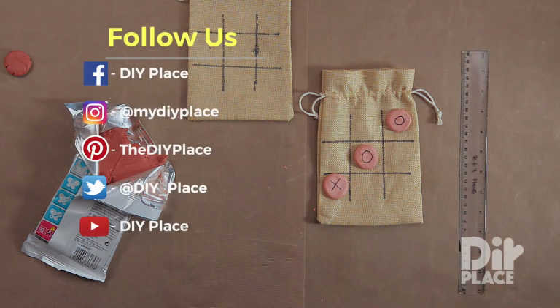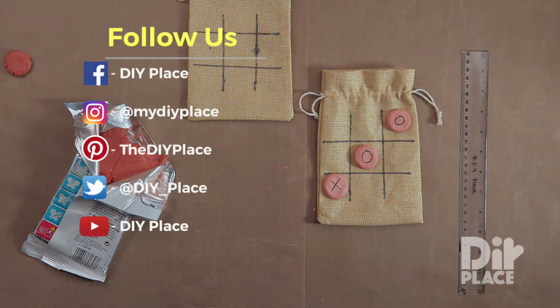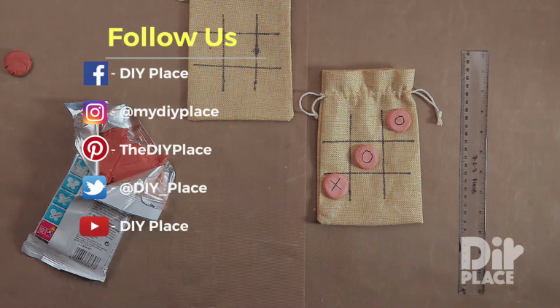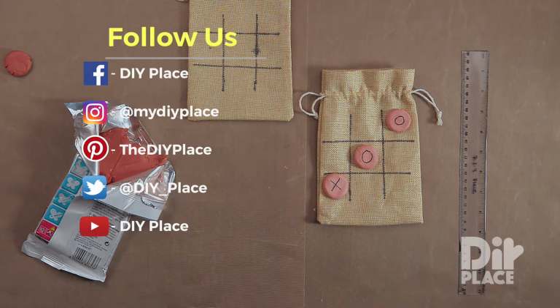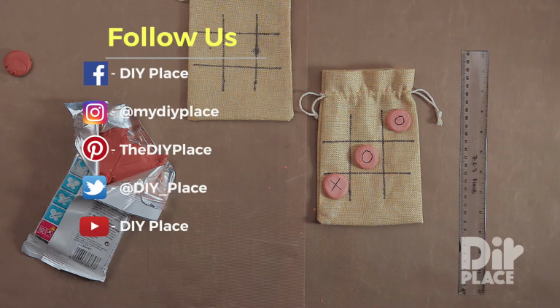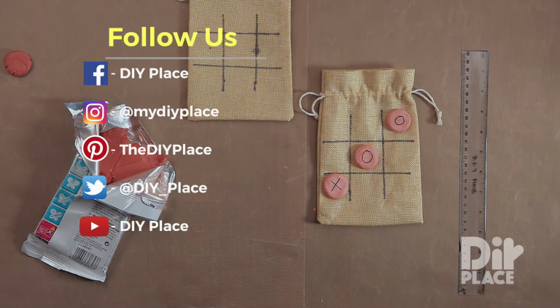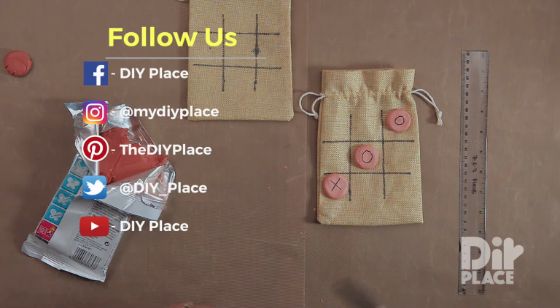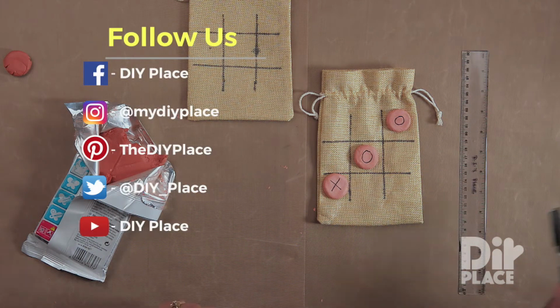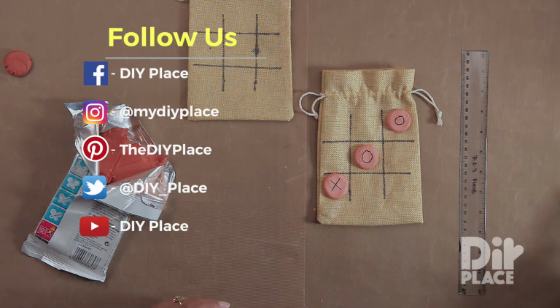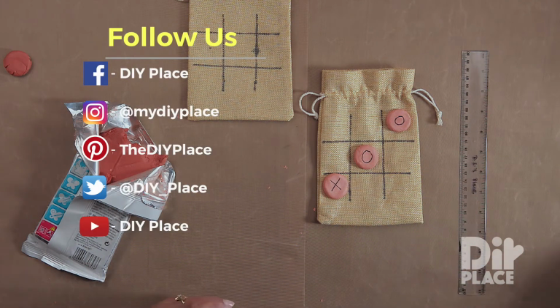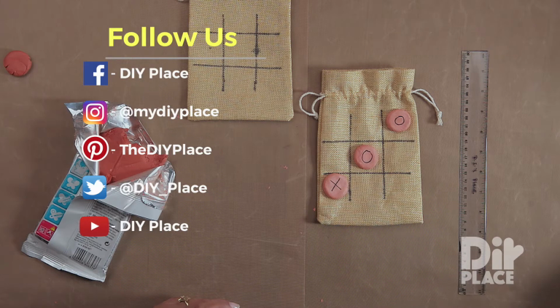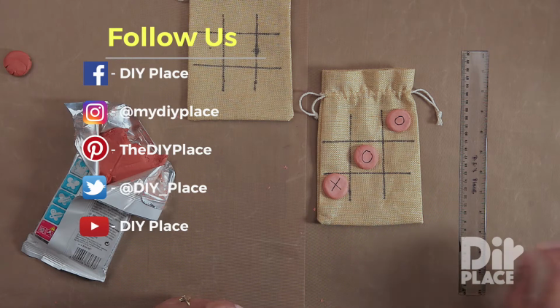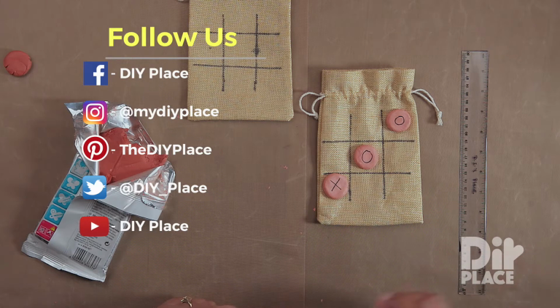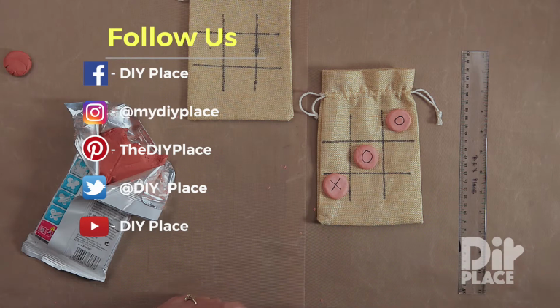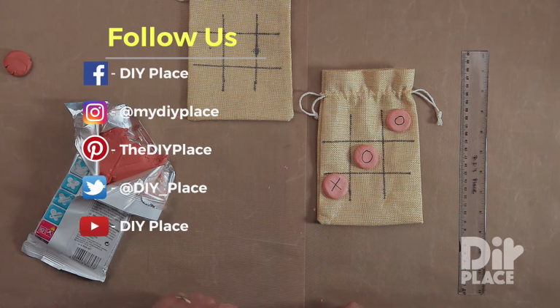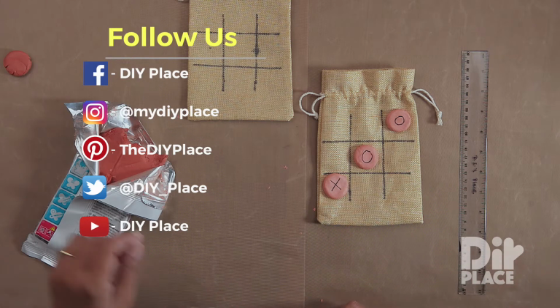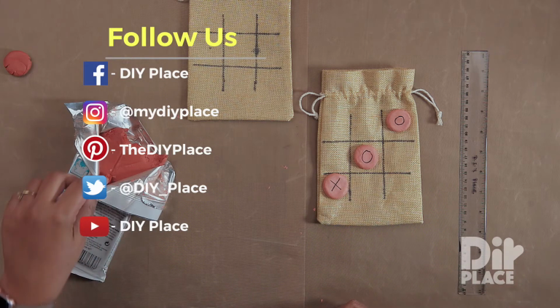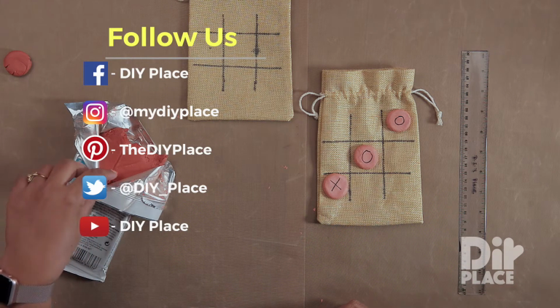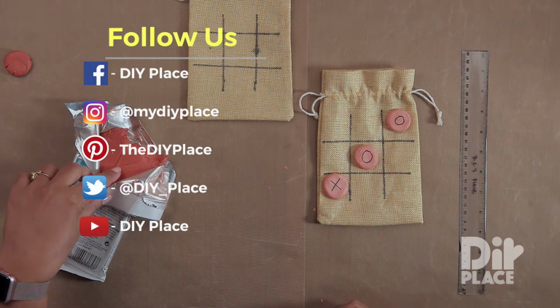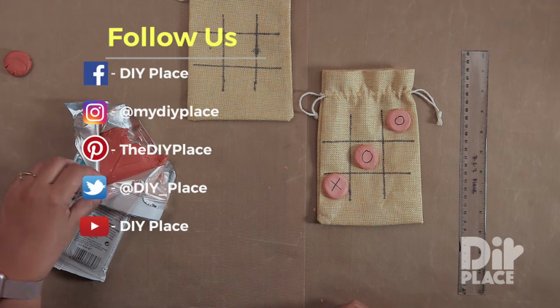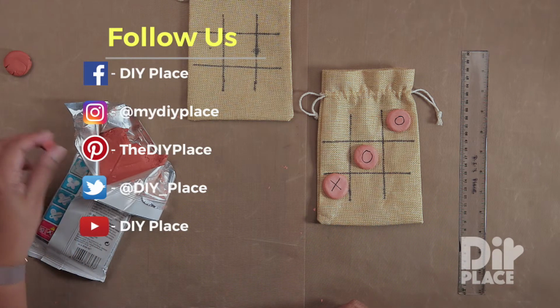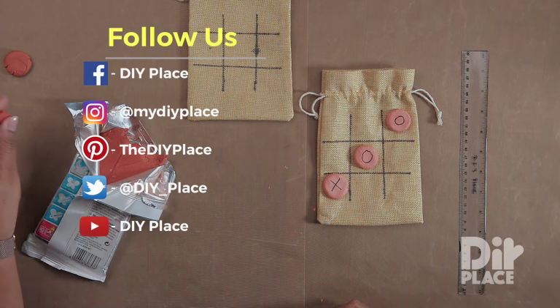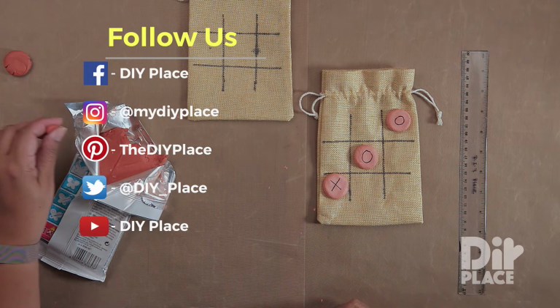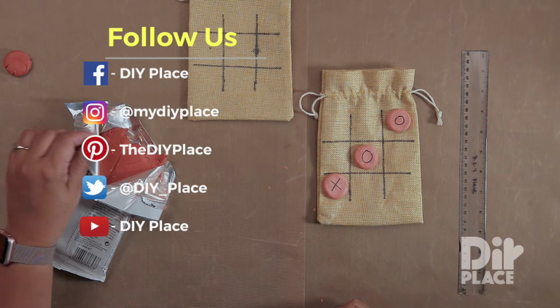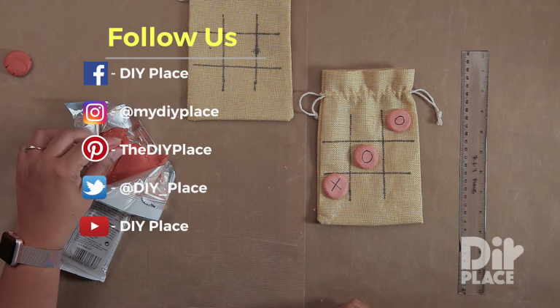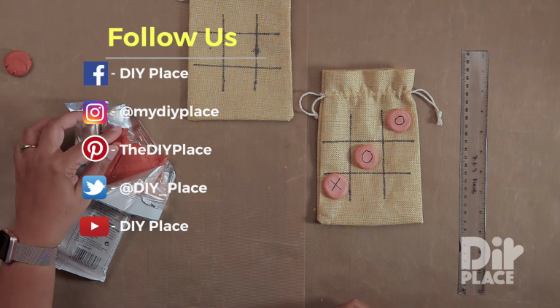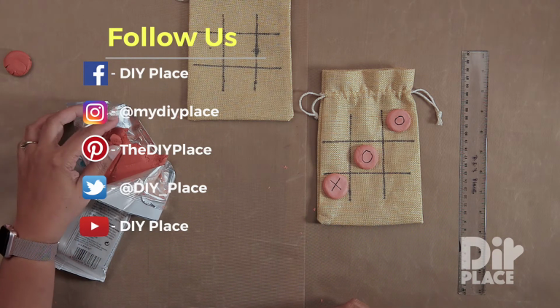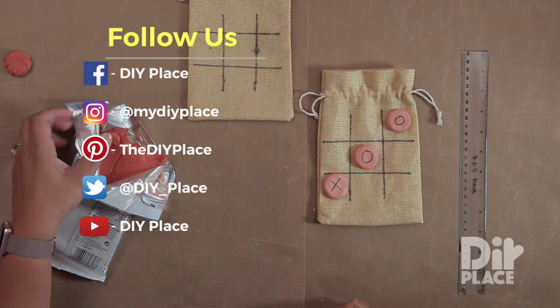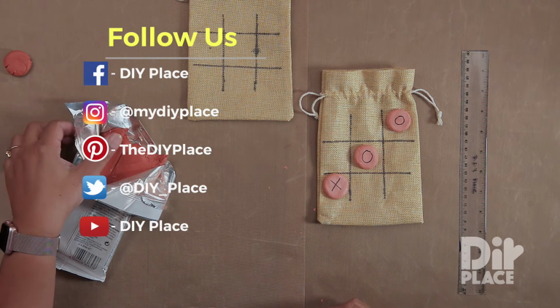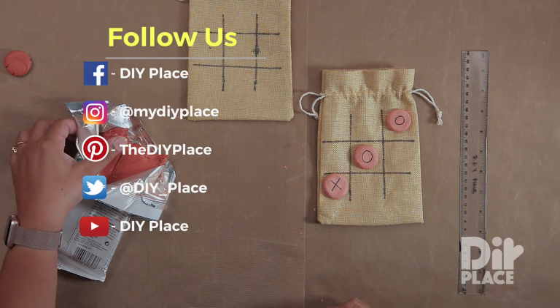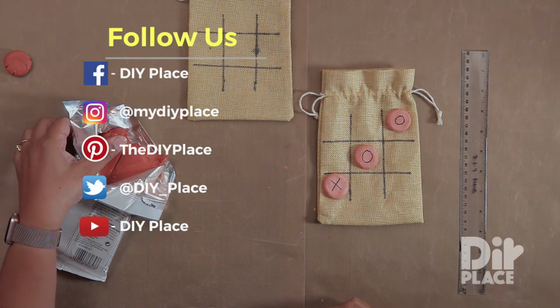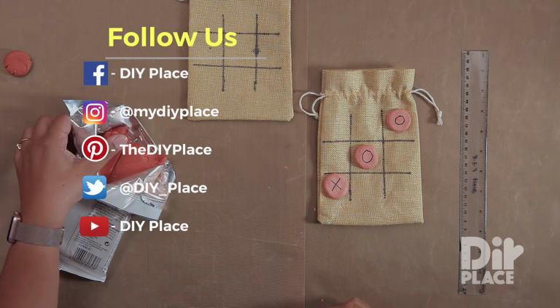Remember to check us on Facebook, Twitter, Instagram, and Pinterest, and if you haven't already done so, please subscribe to our YouTube channel.